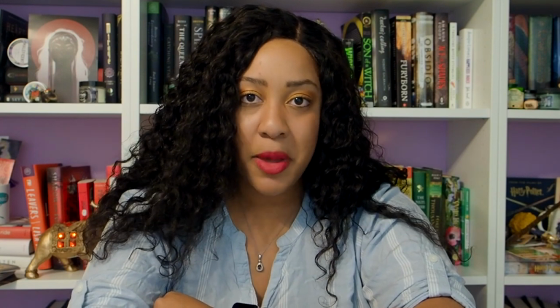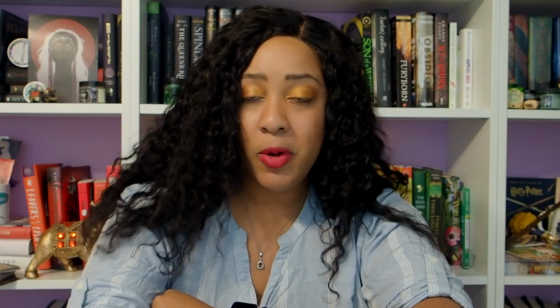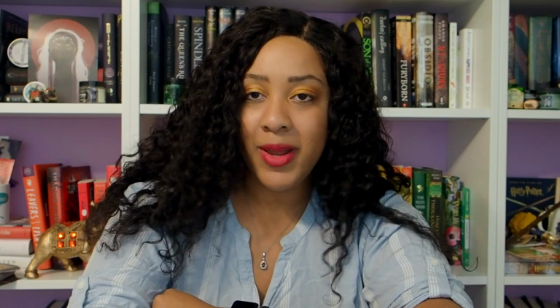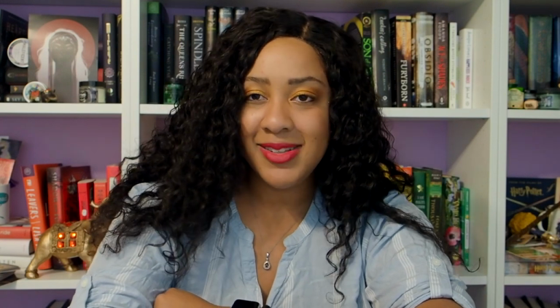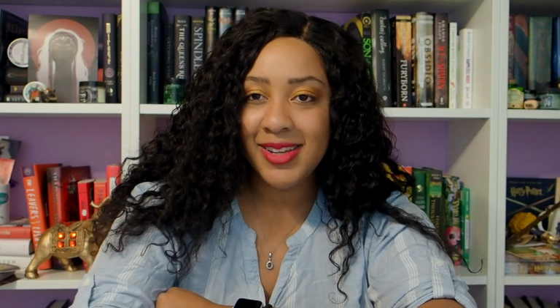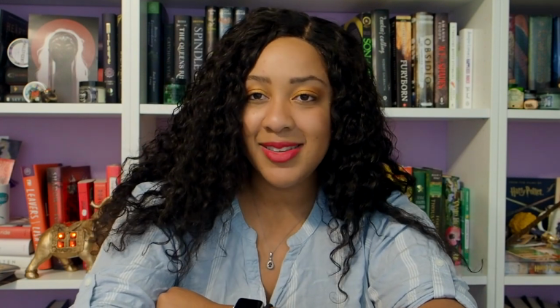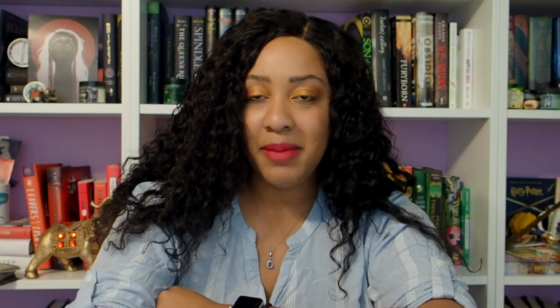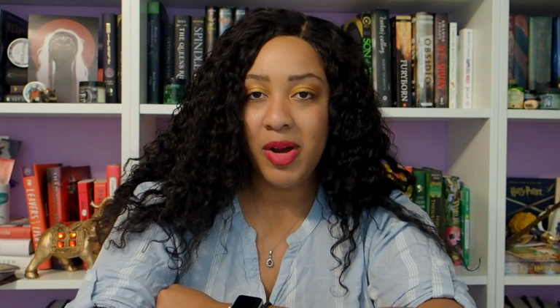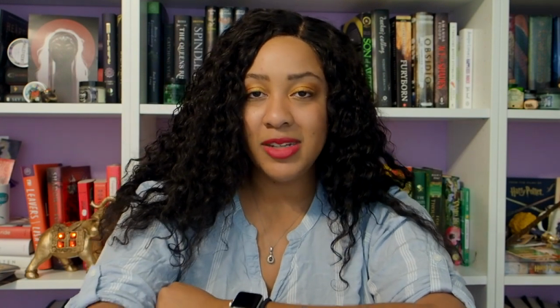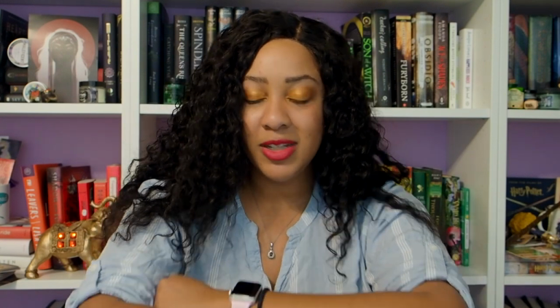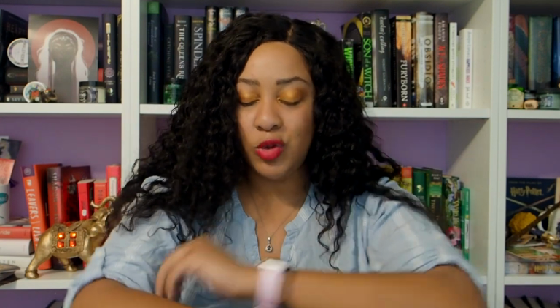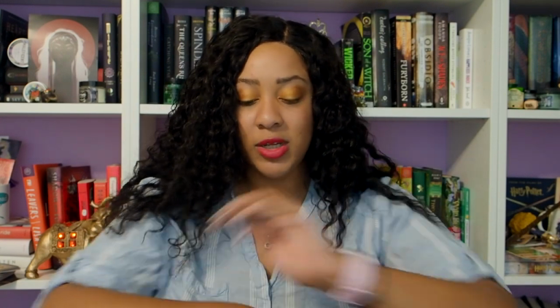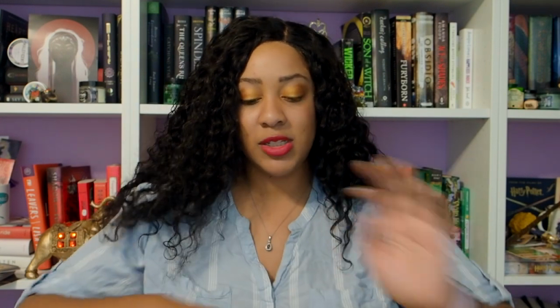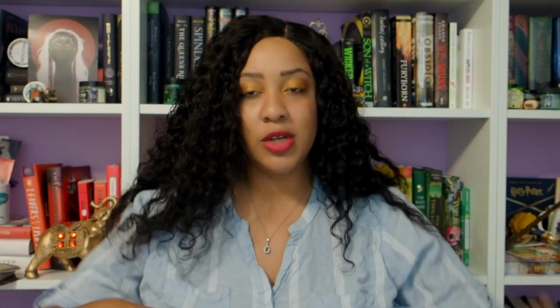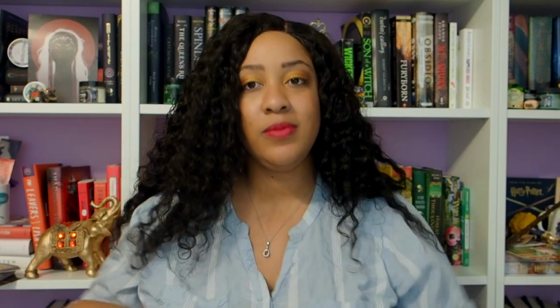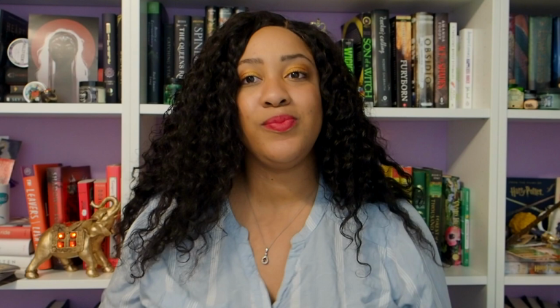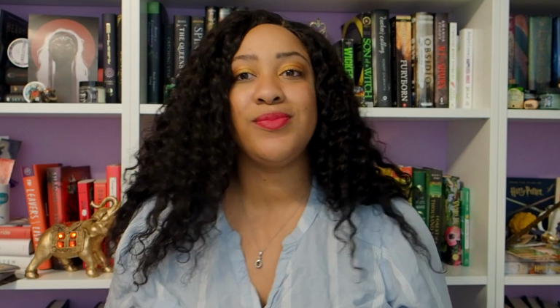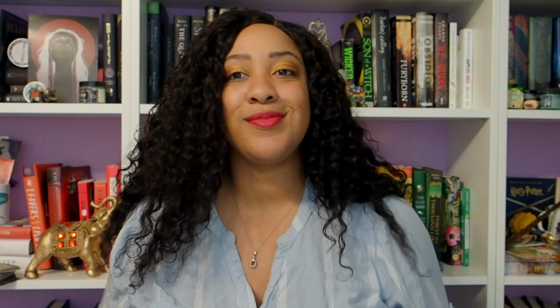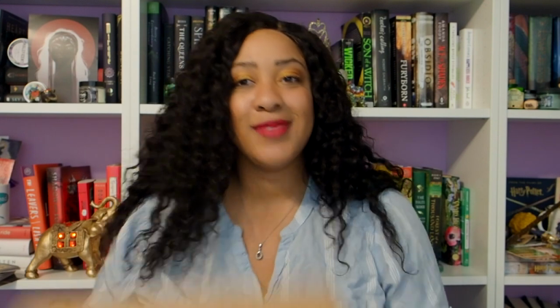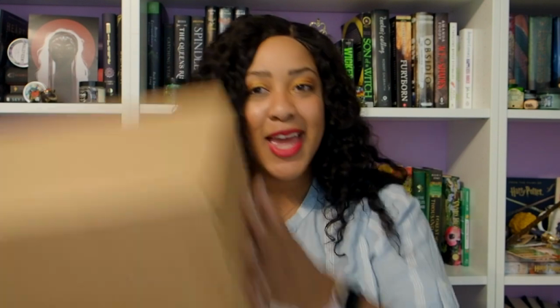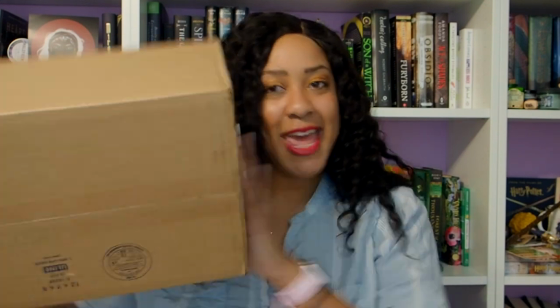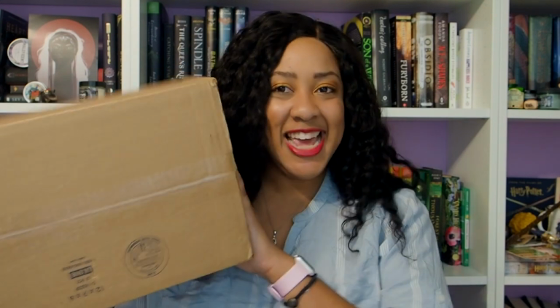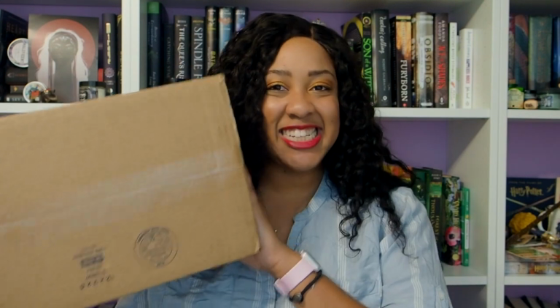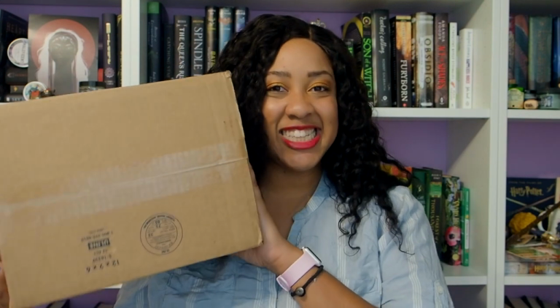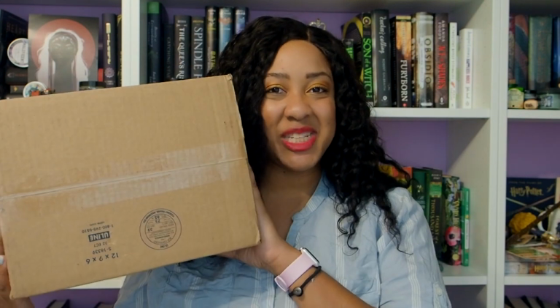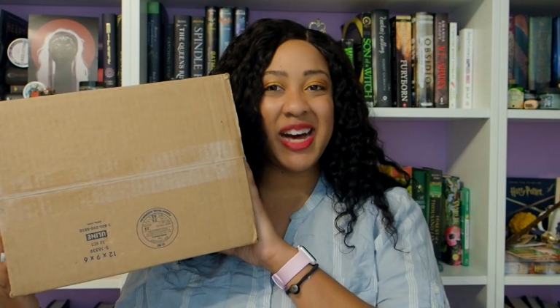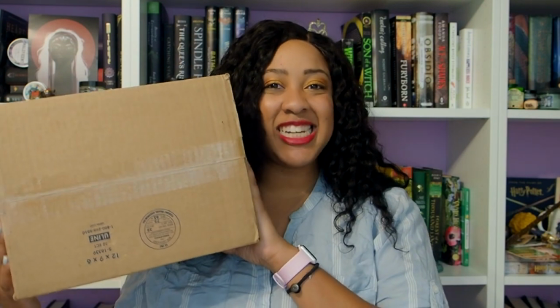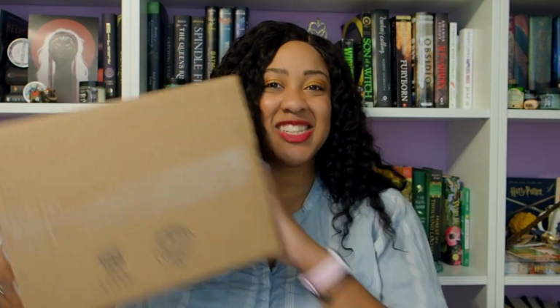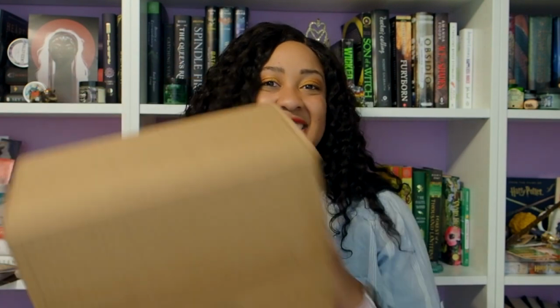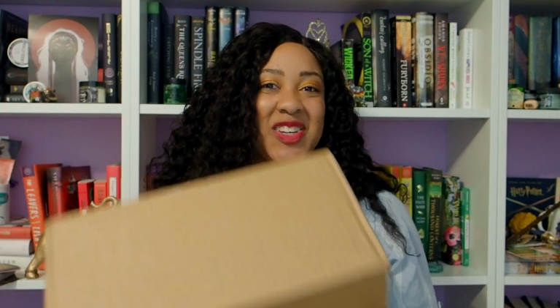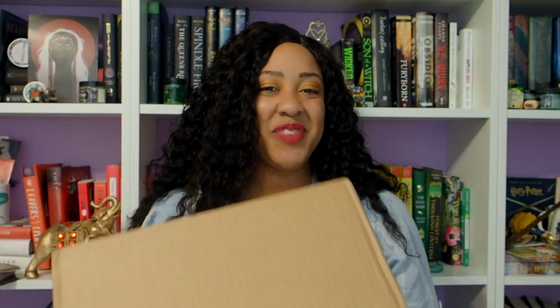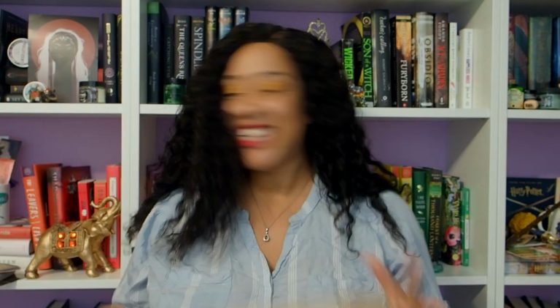But what is it that I bought? You want to know? It's in this box, so let's open it.